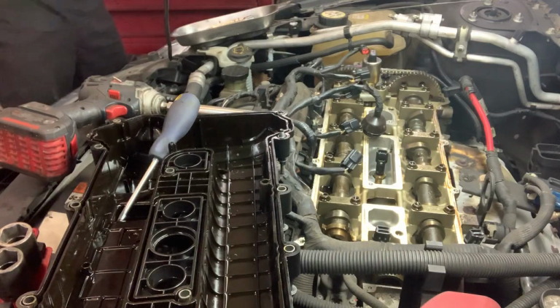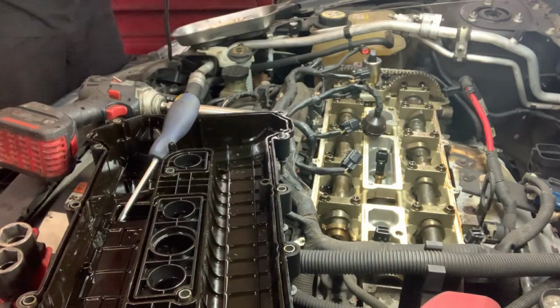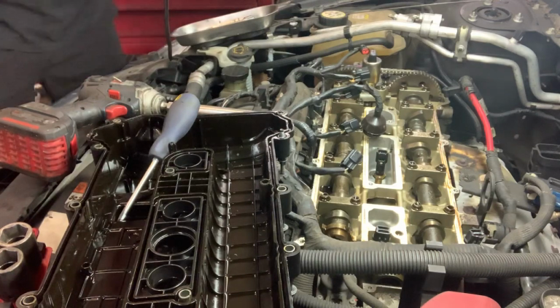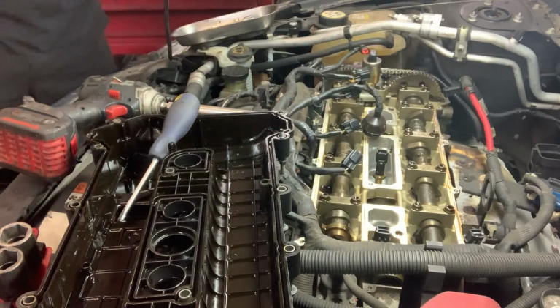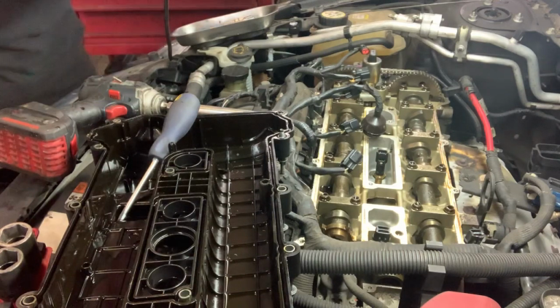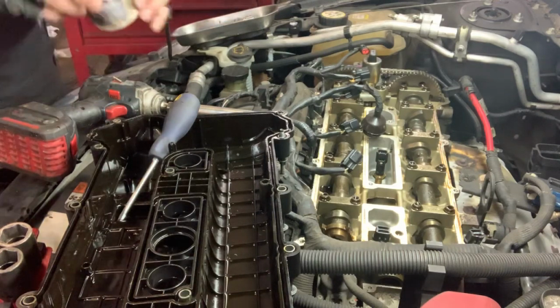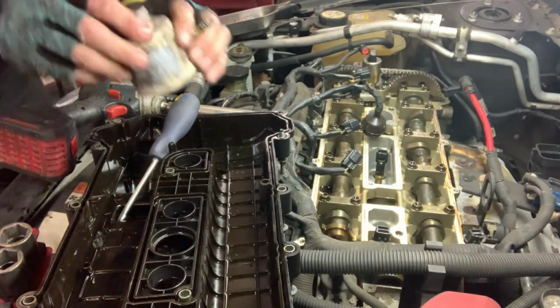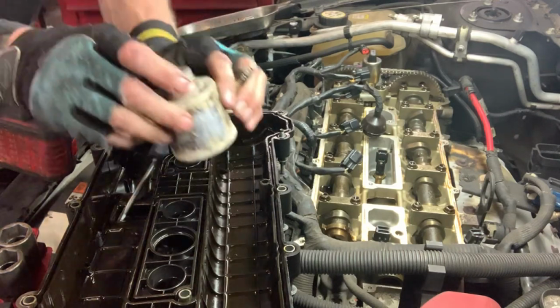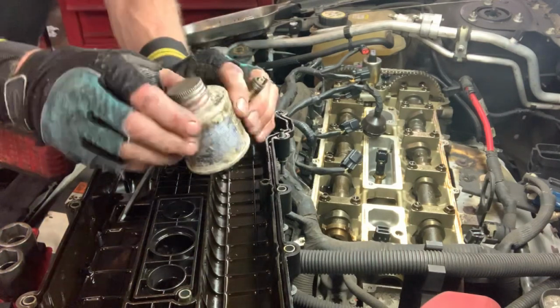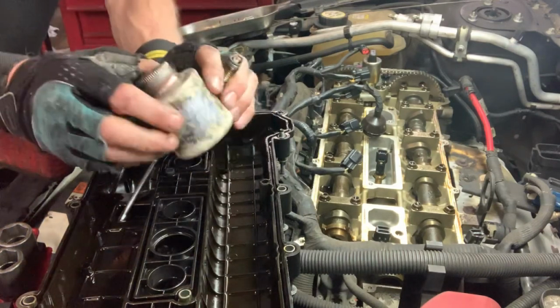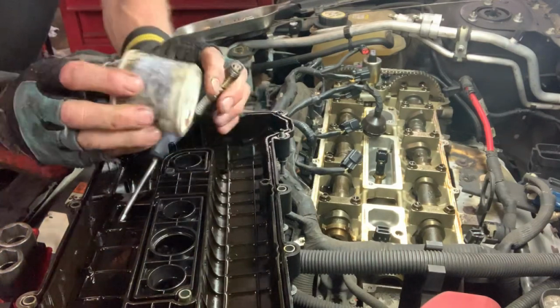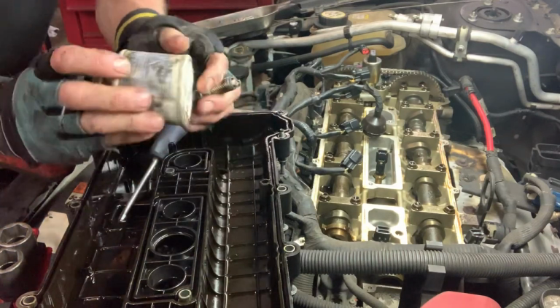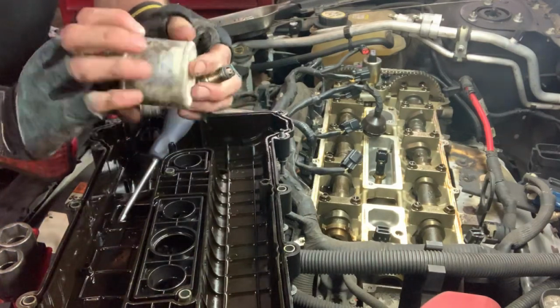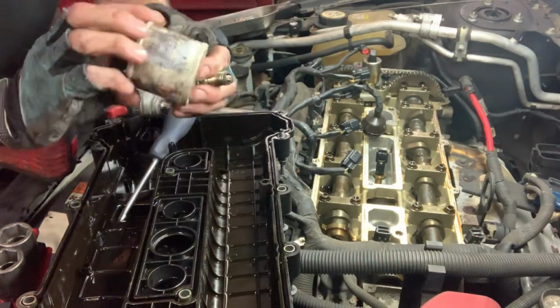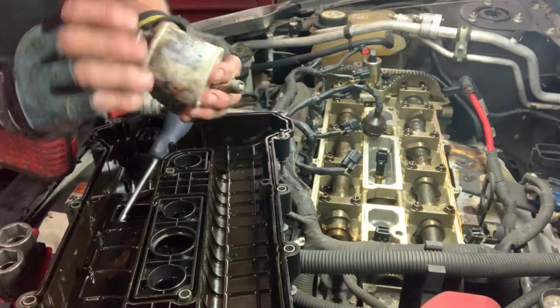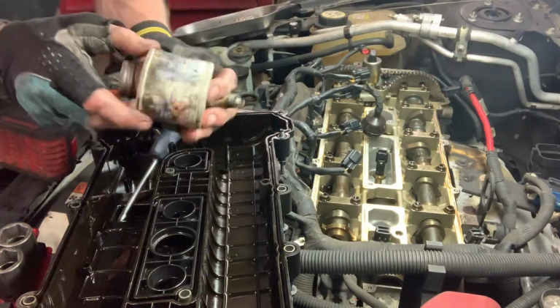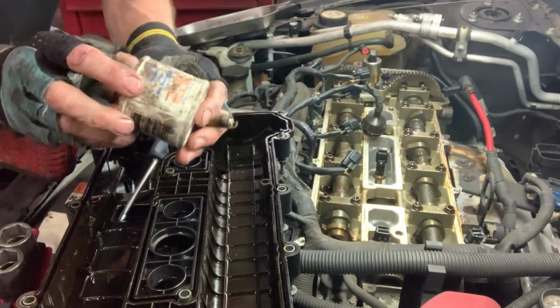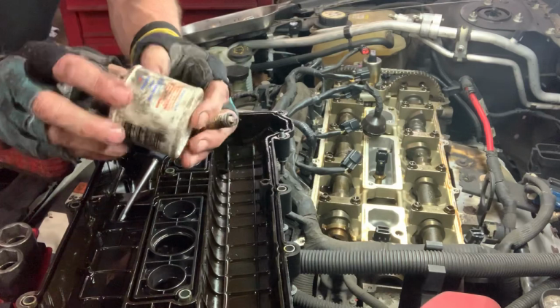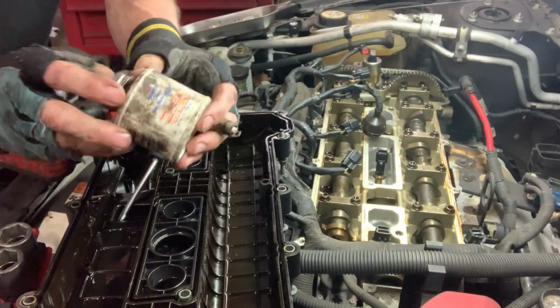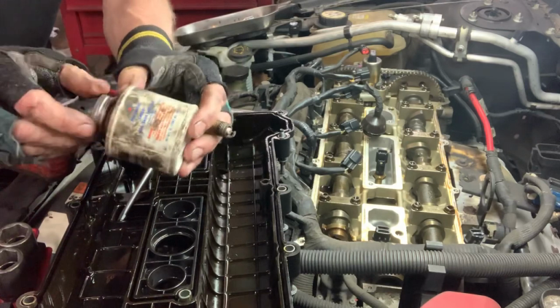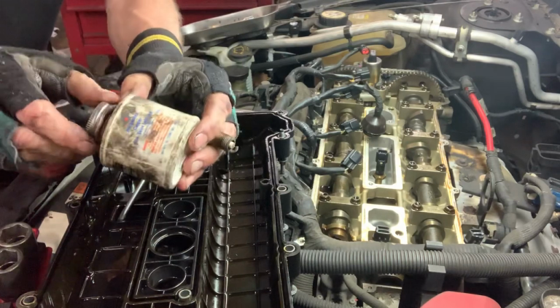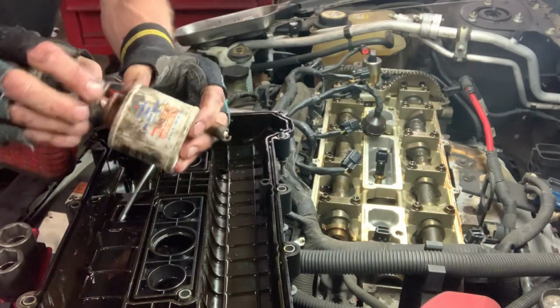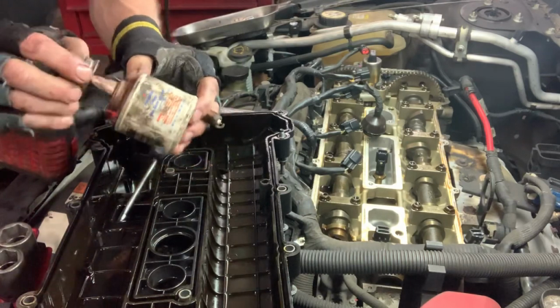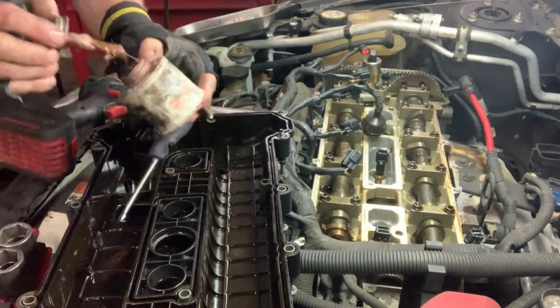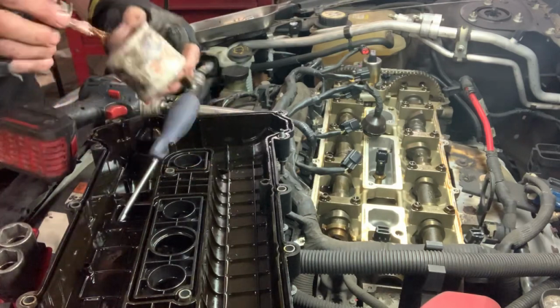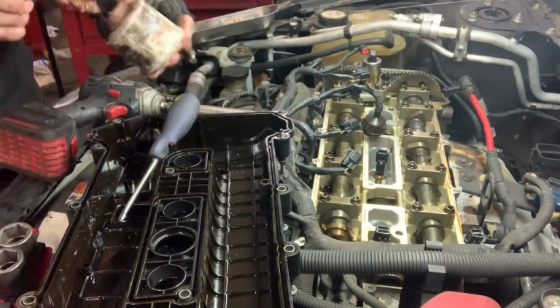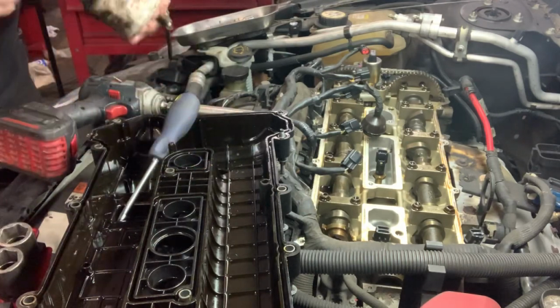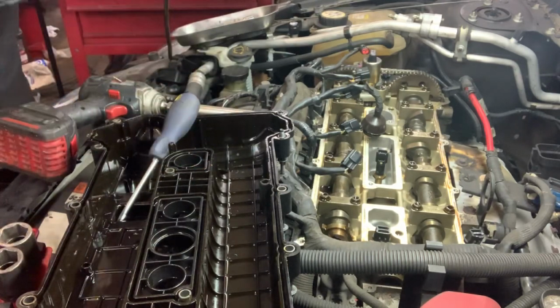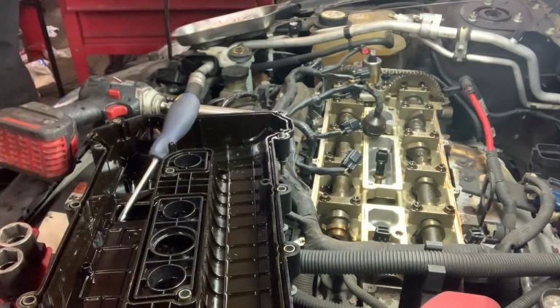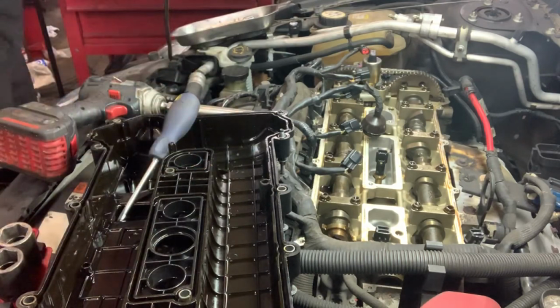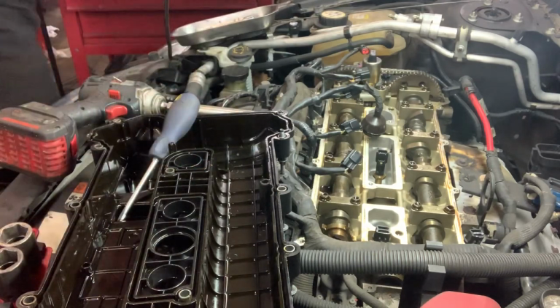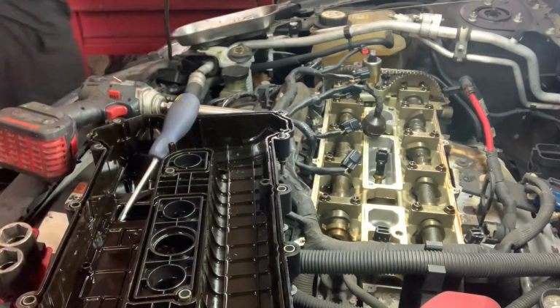I'm going to anti-seize all these spark plugs and put them in right now.